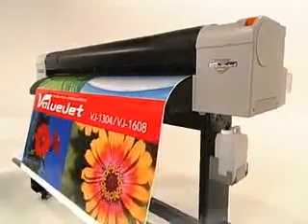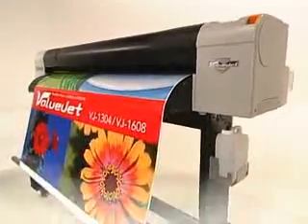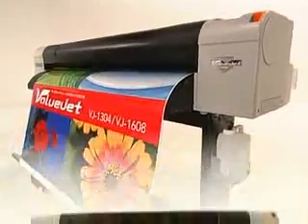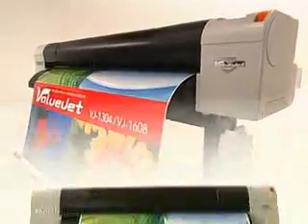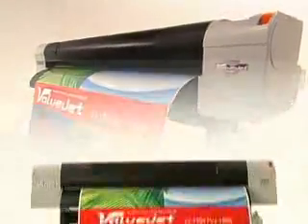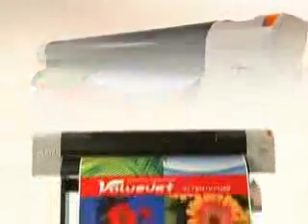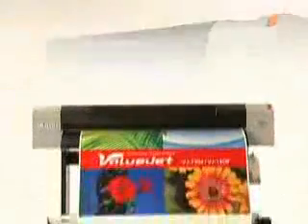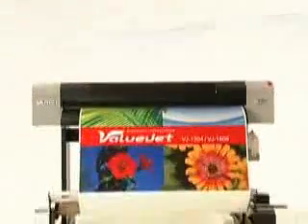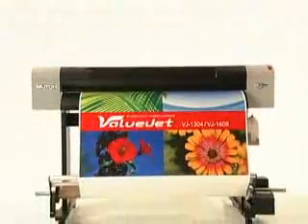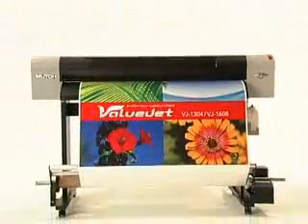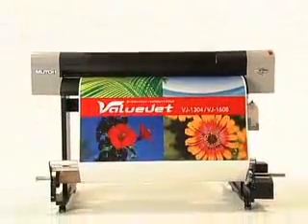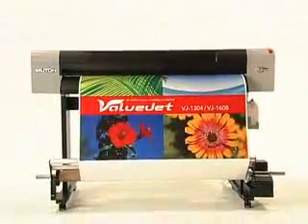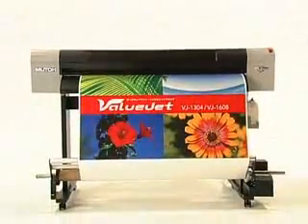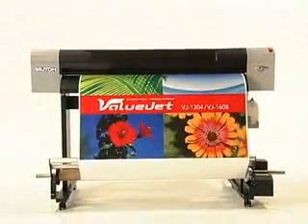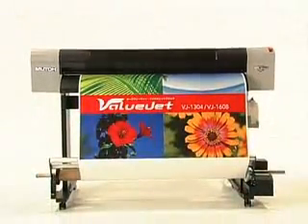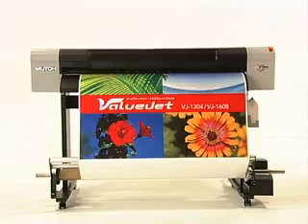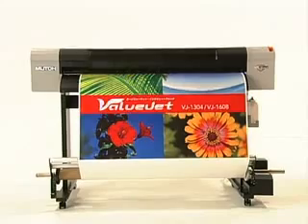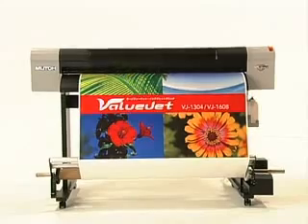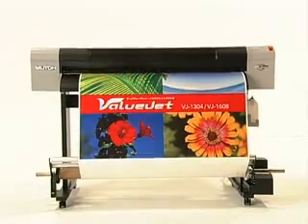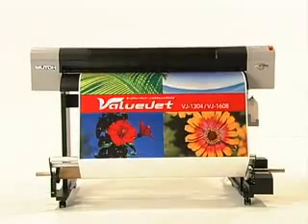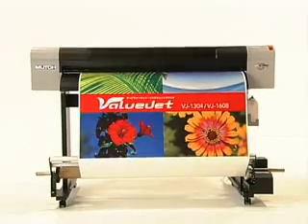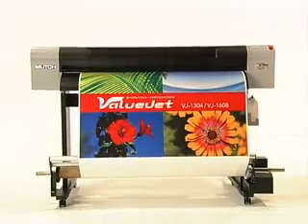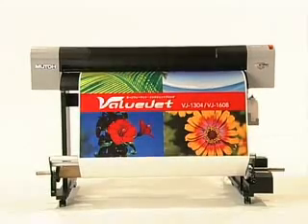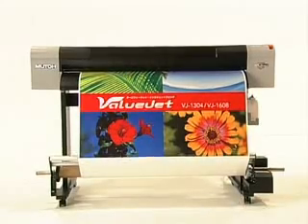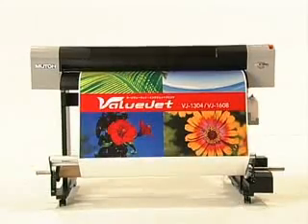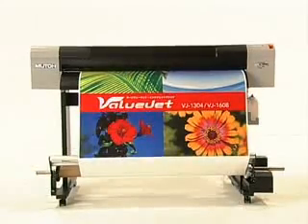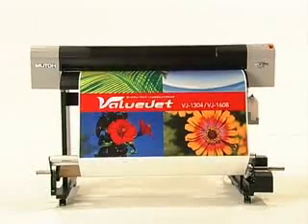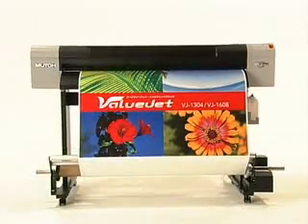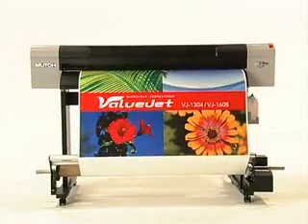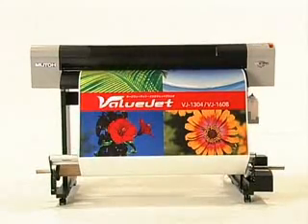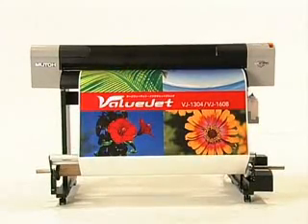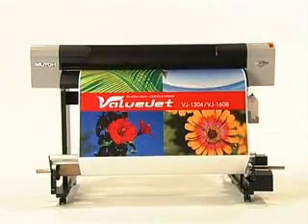Furthermore, the unit has a width of only 1875mm, well under 2 meters, making it quite compact.